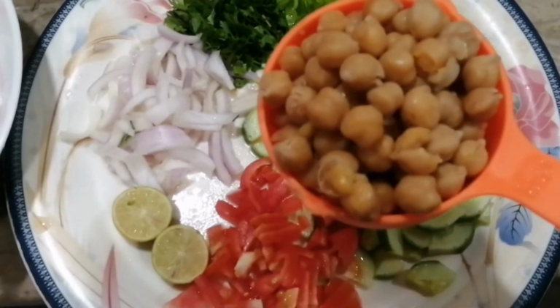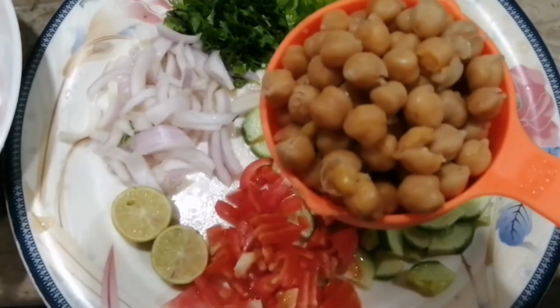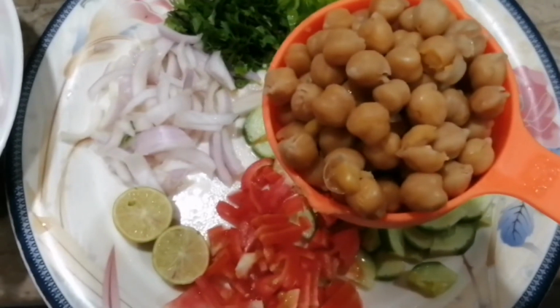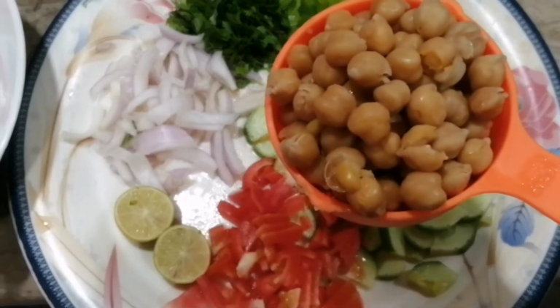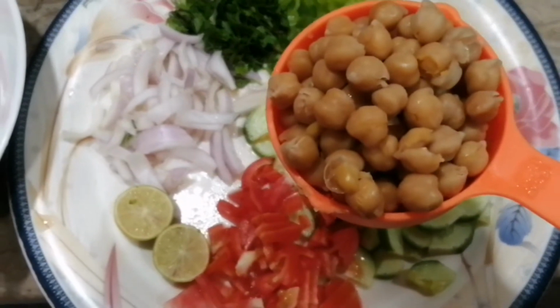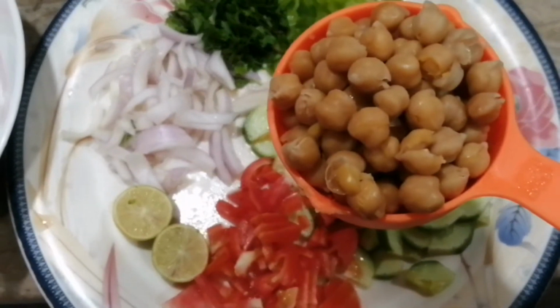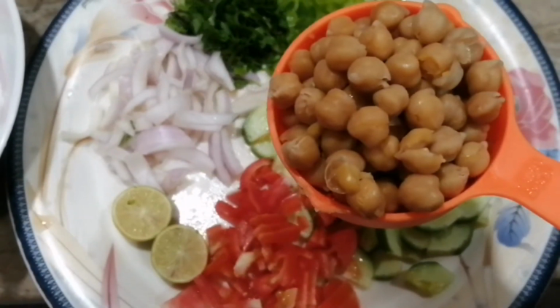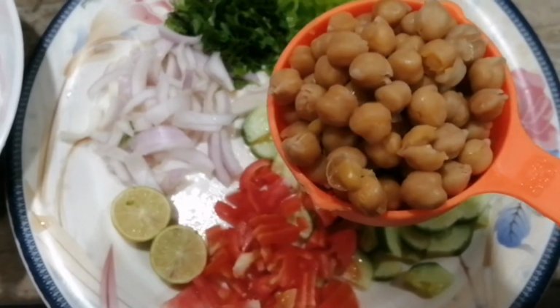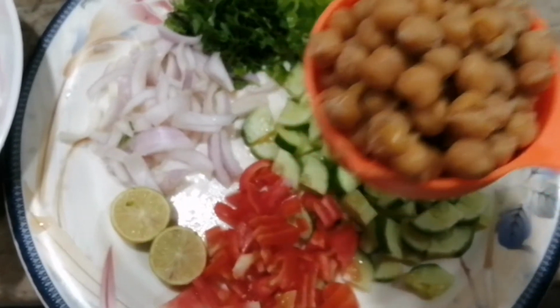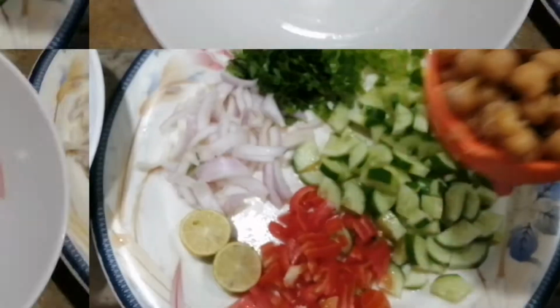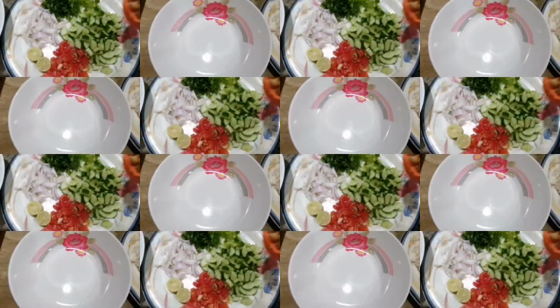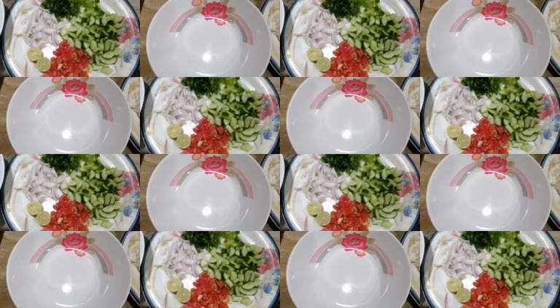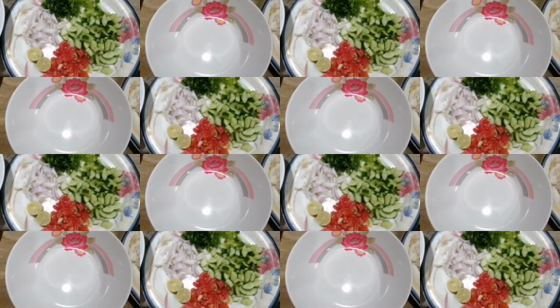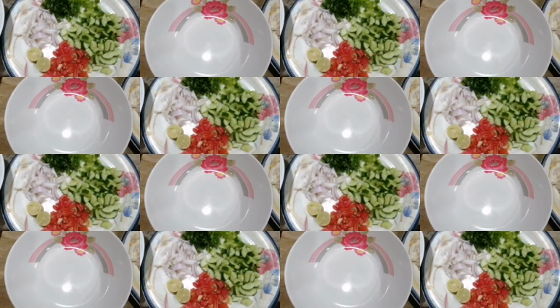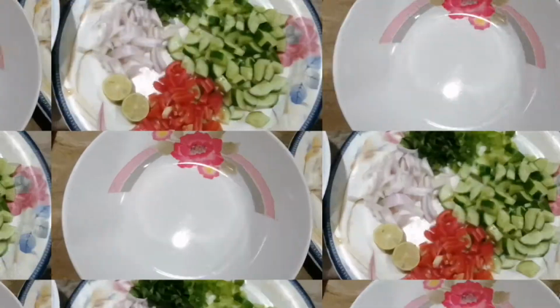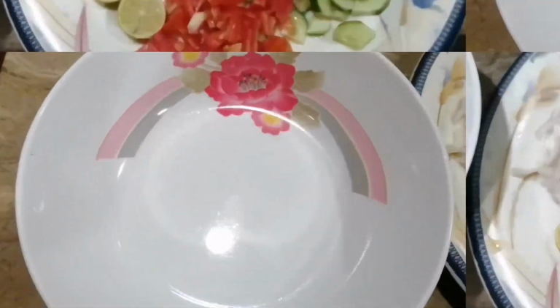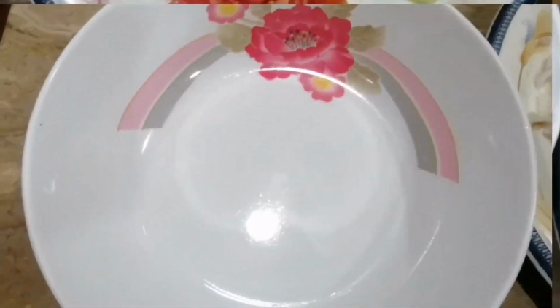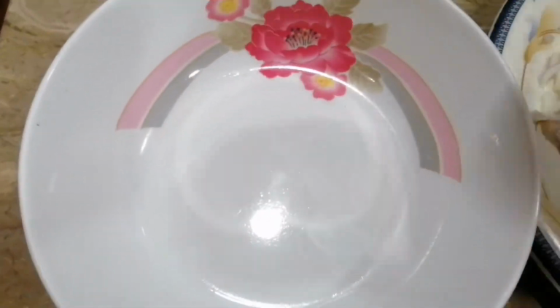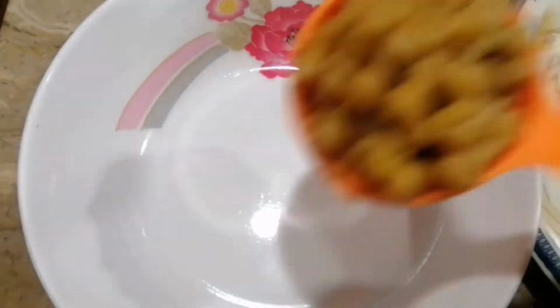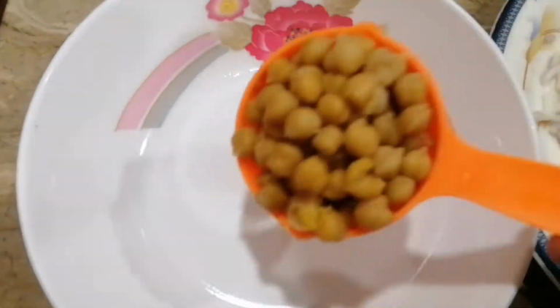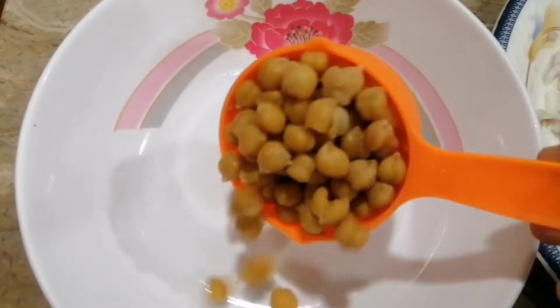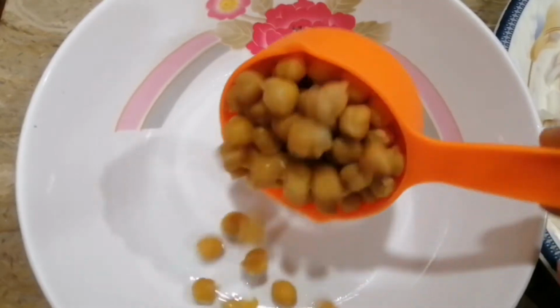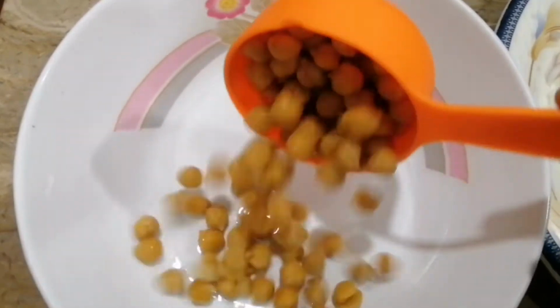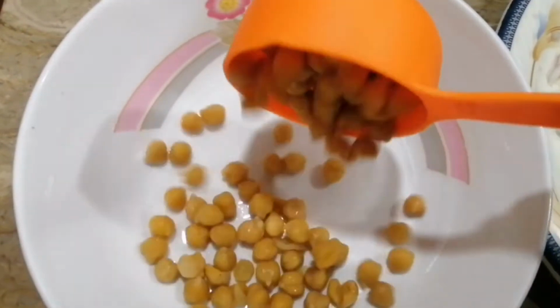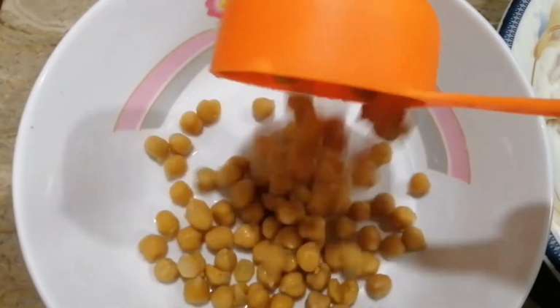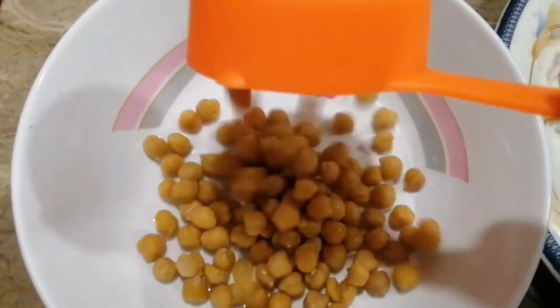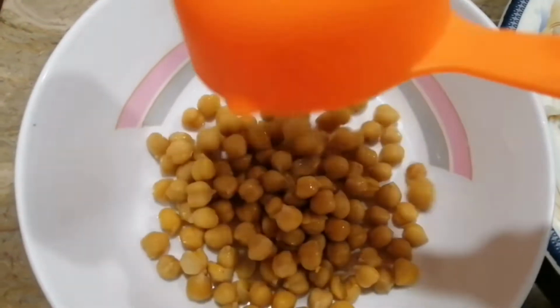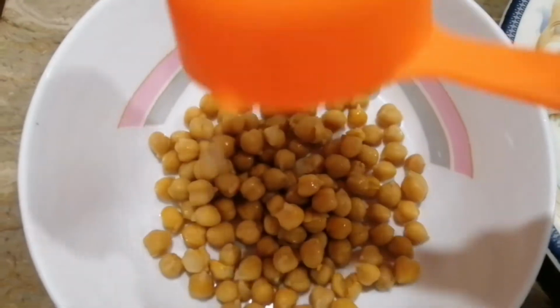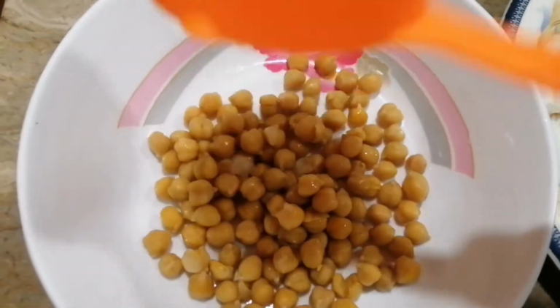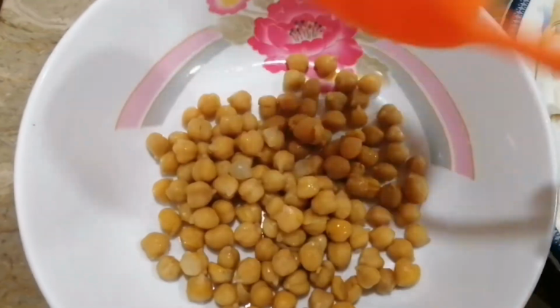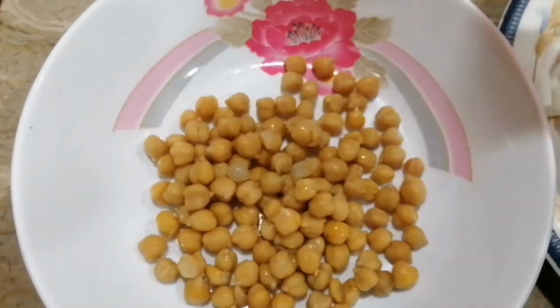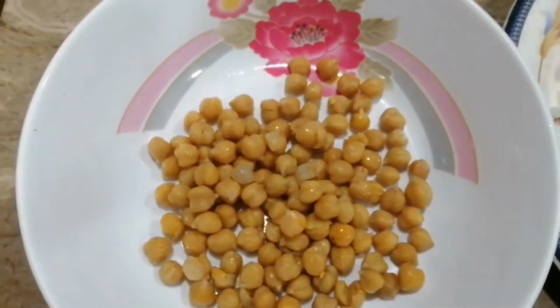I will boil it. I will add half a cup of chana.